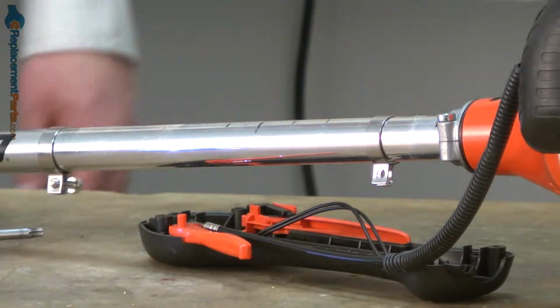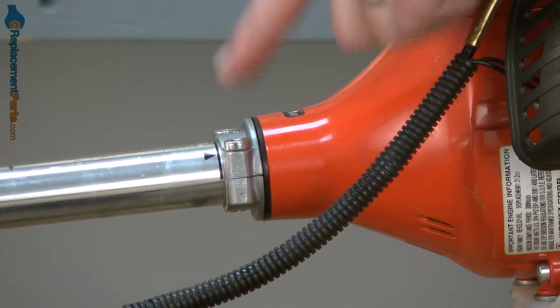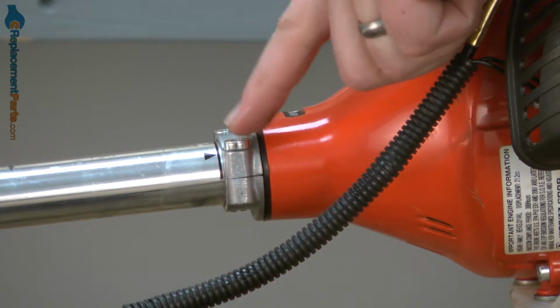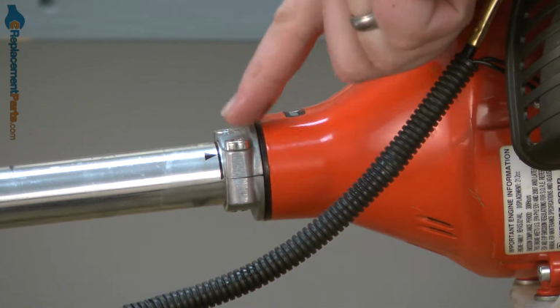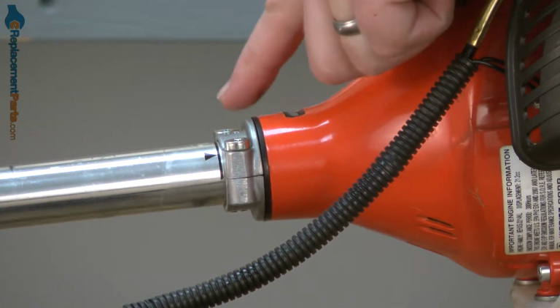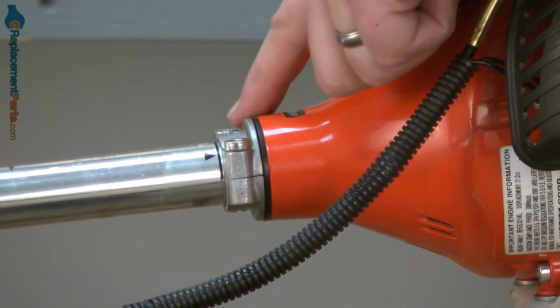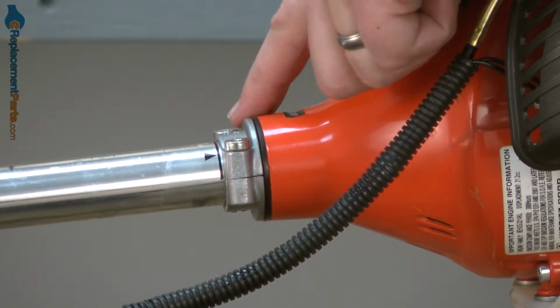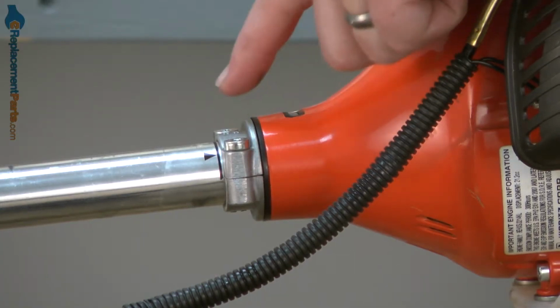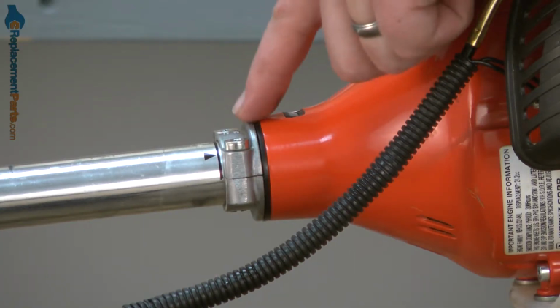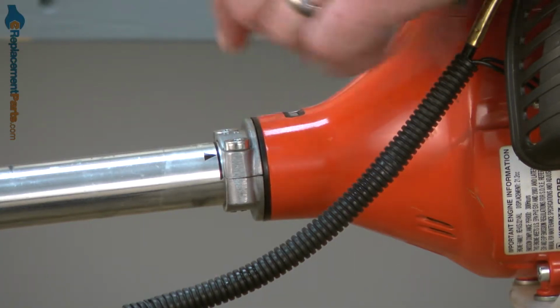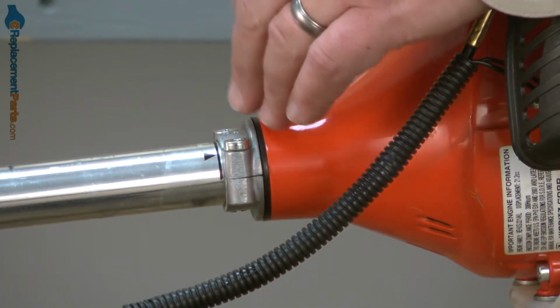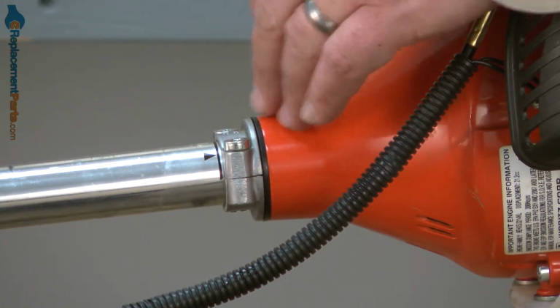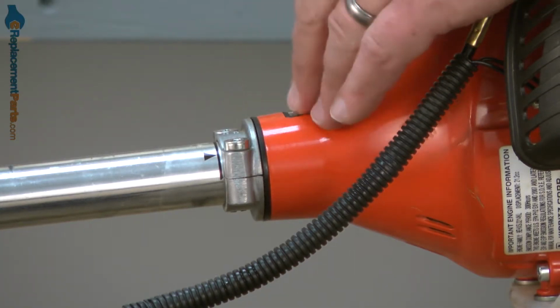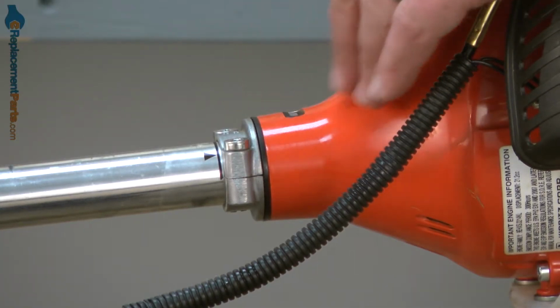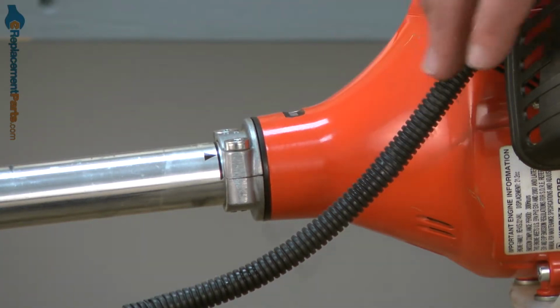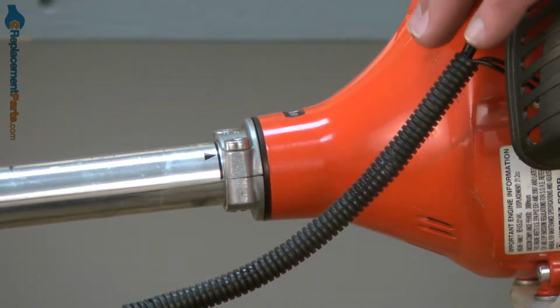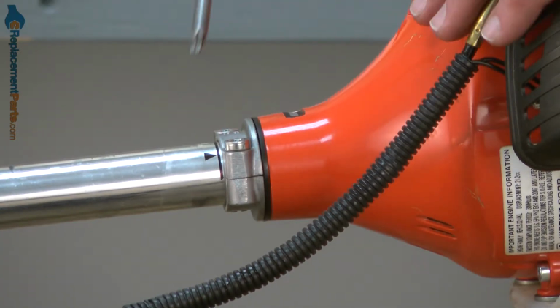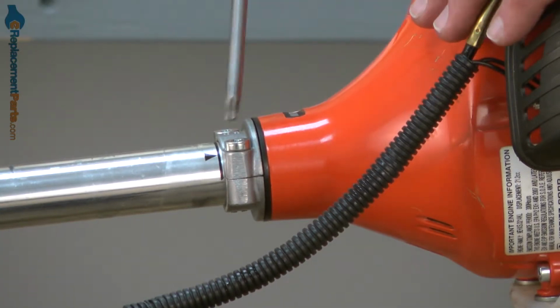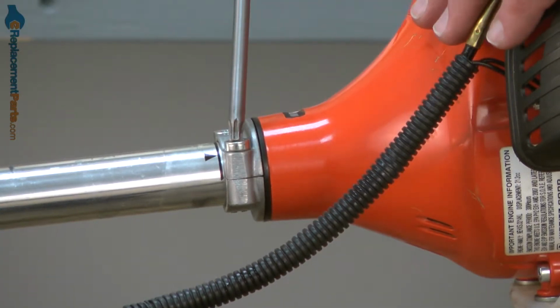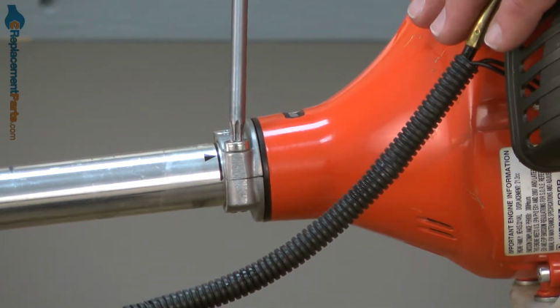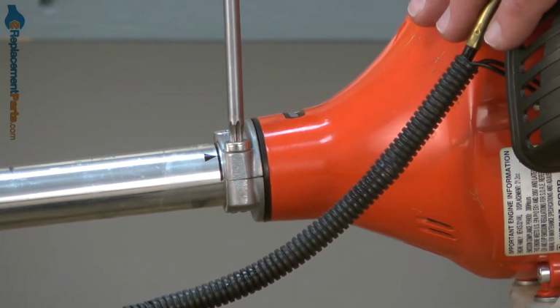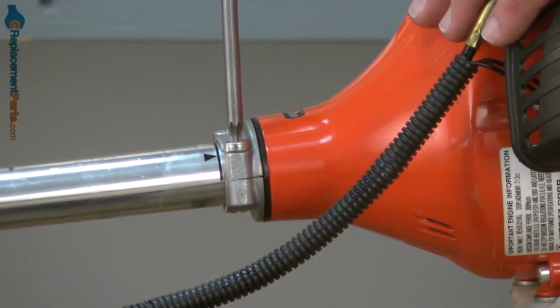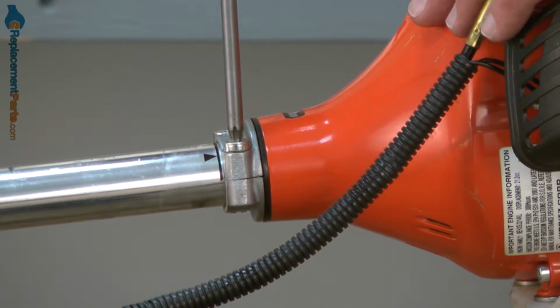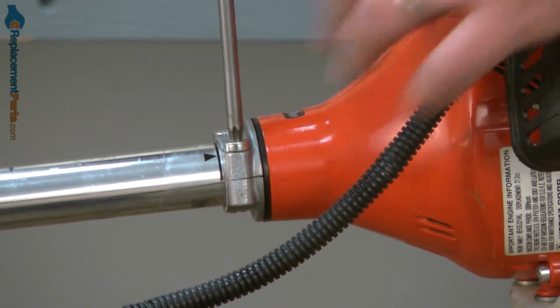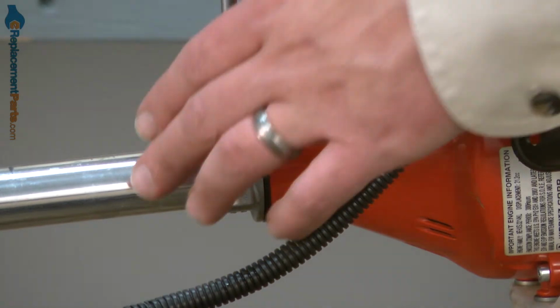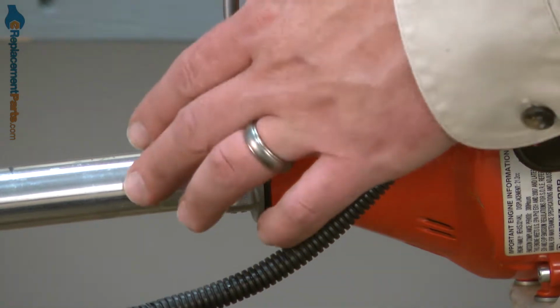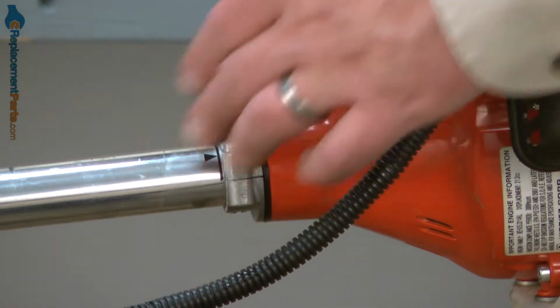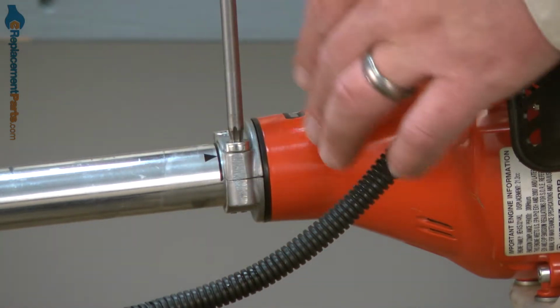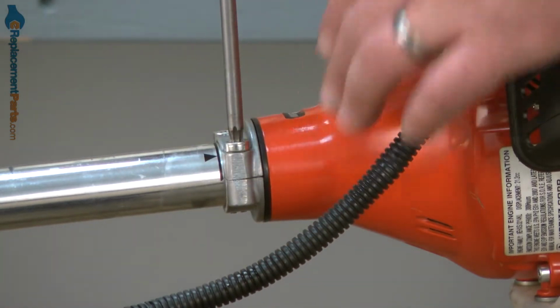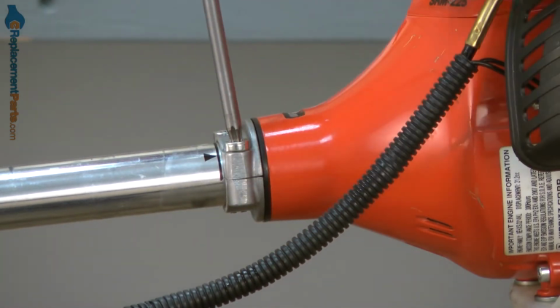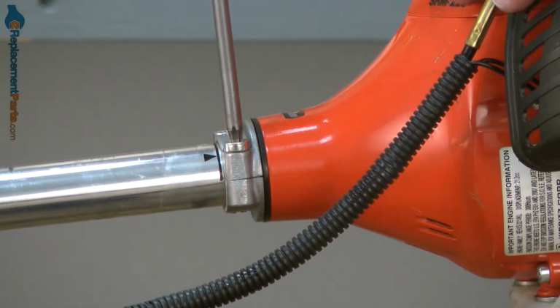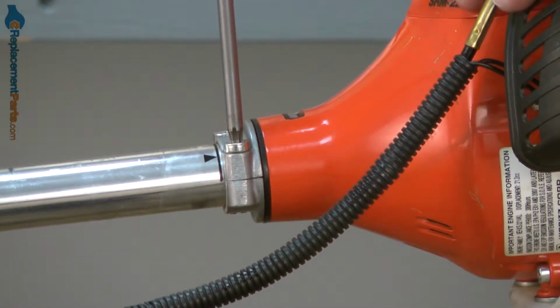Now I'll loosen these two screws on the clamp against the motor and that'll allow me to pull the shaft away from the motor.